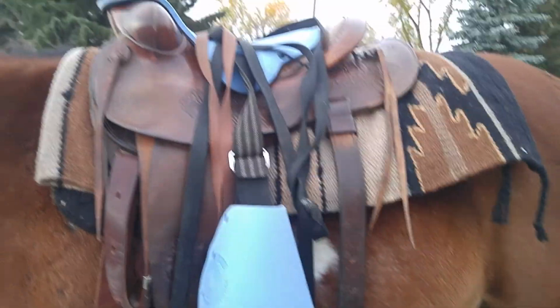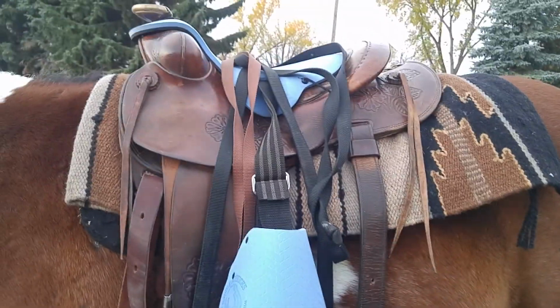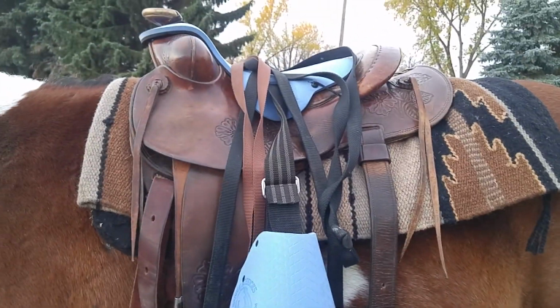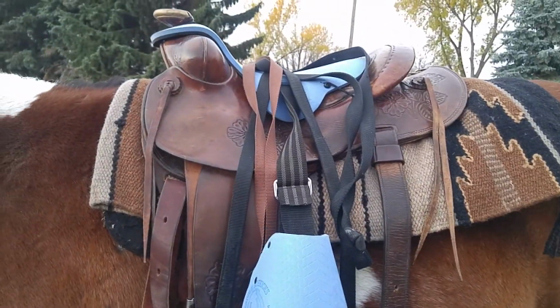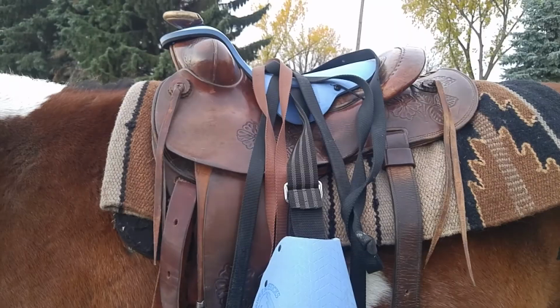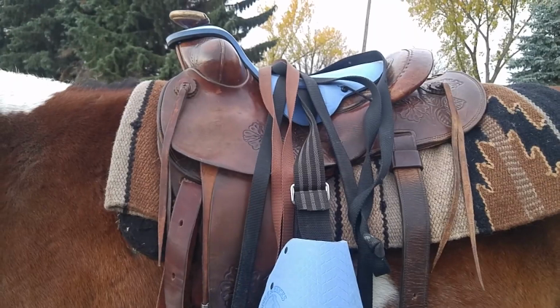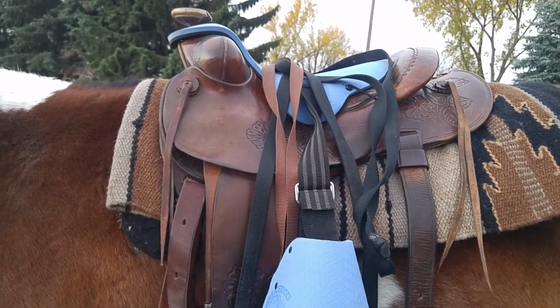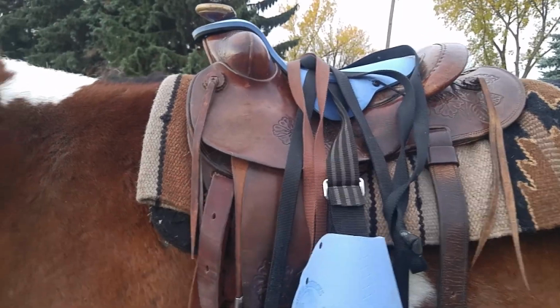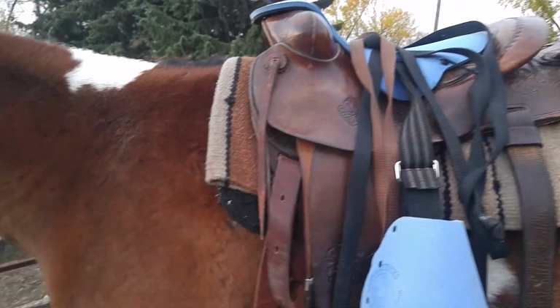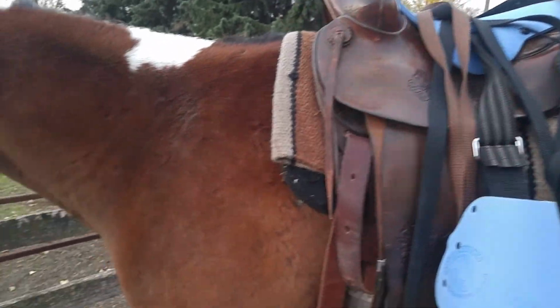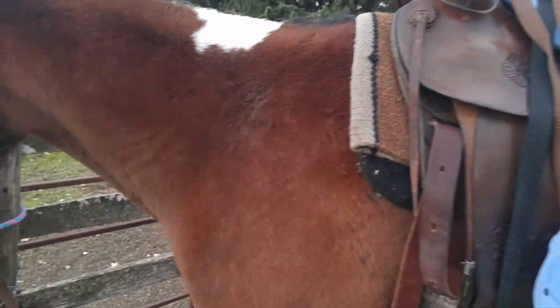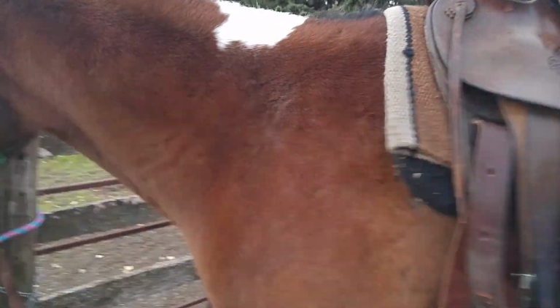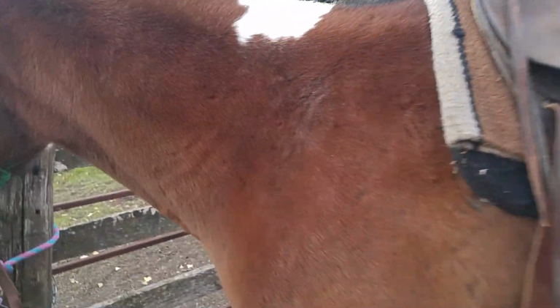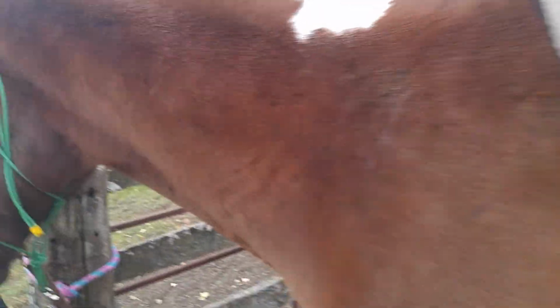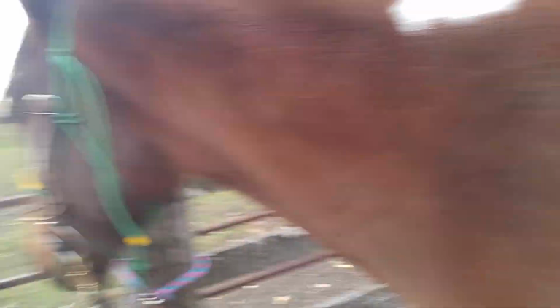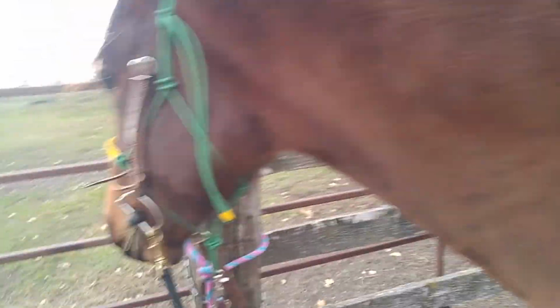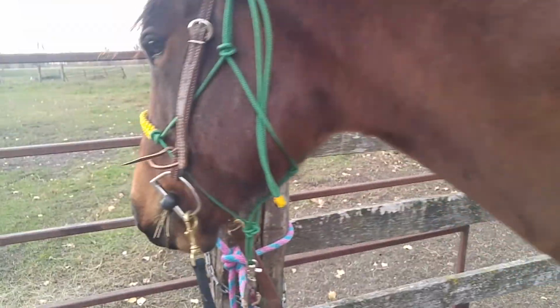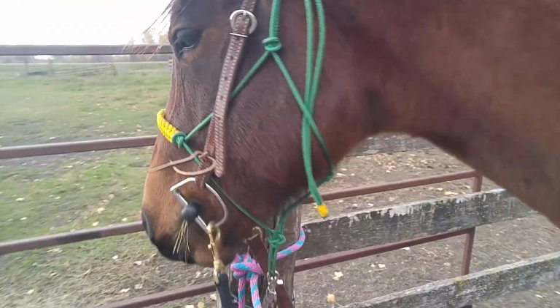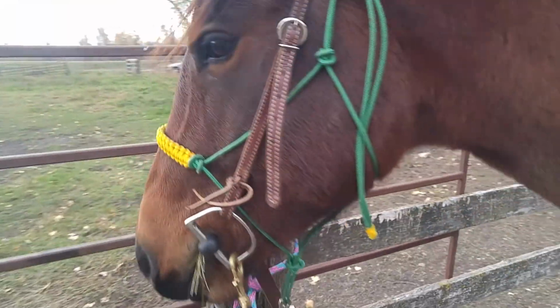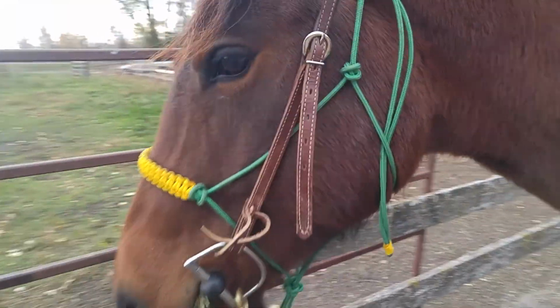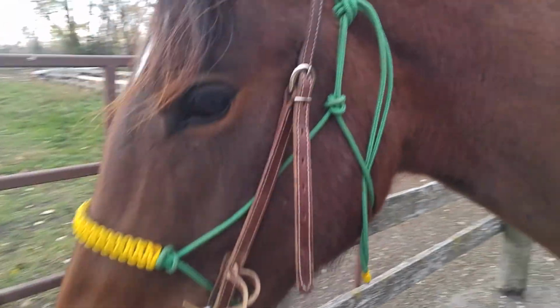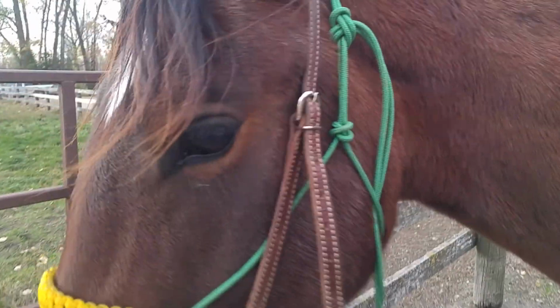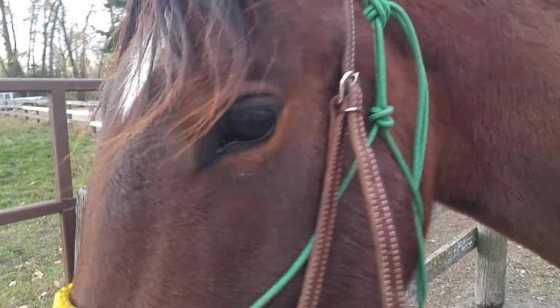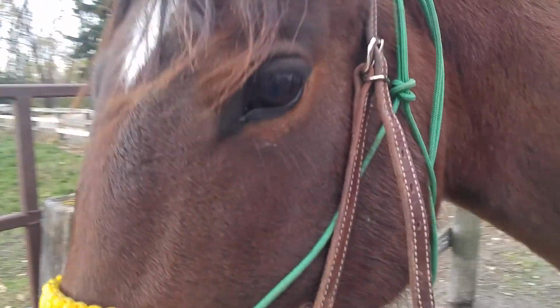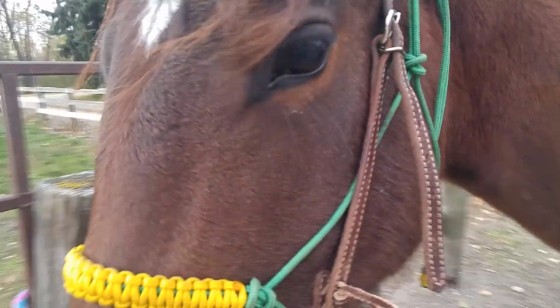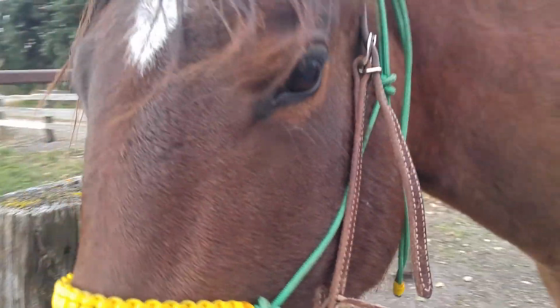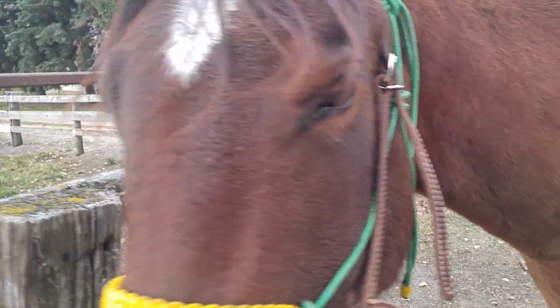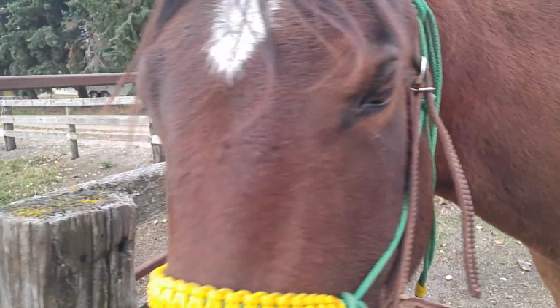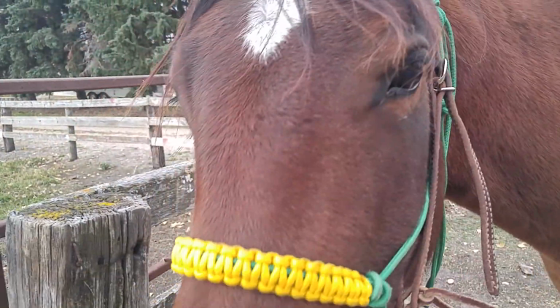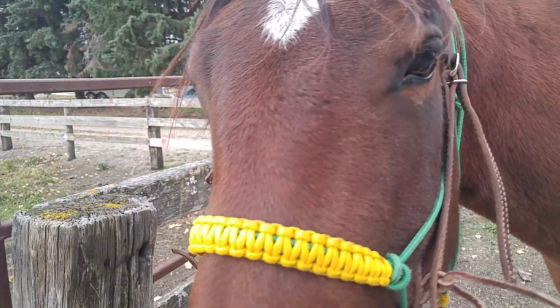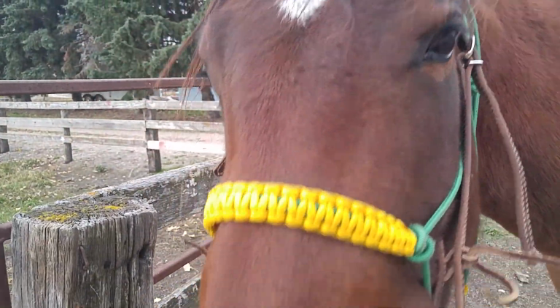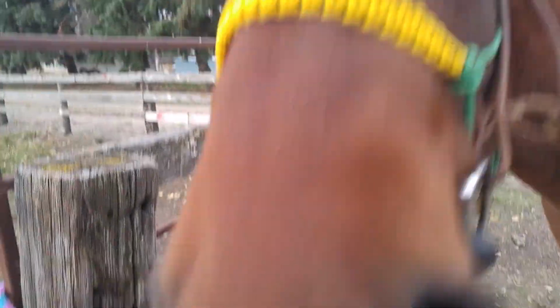Anyway, it's kind of my old roping training saddle. Wish us luck!